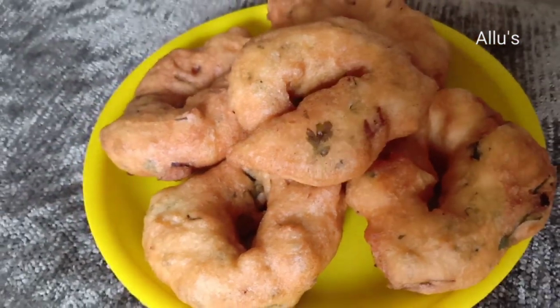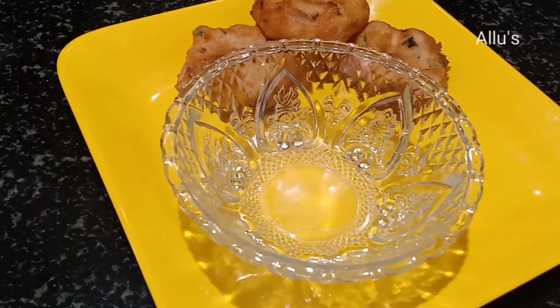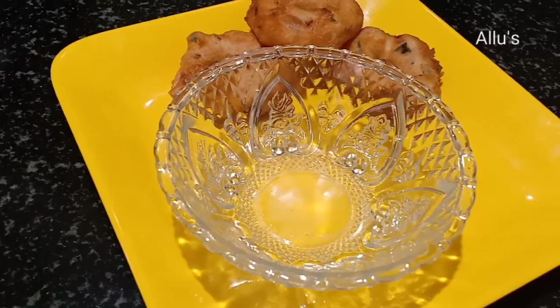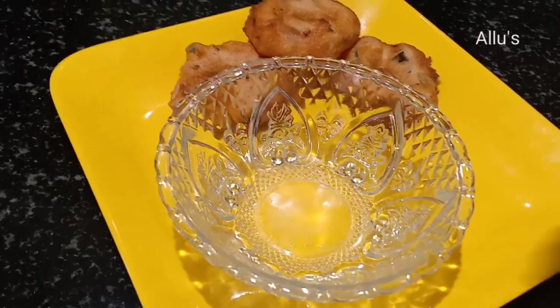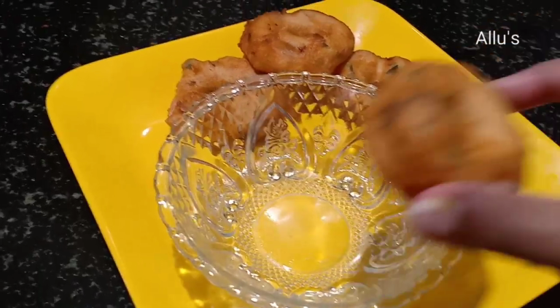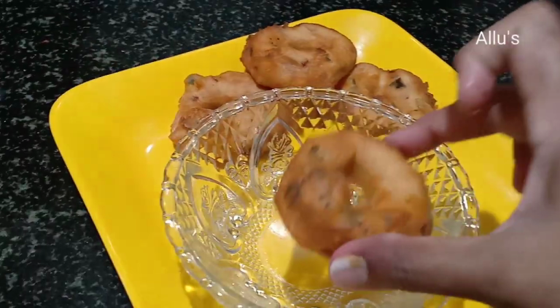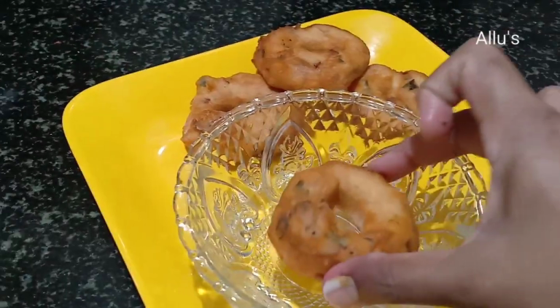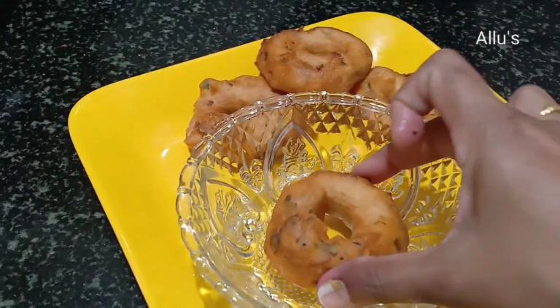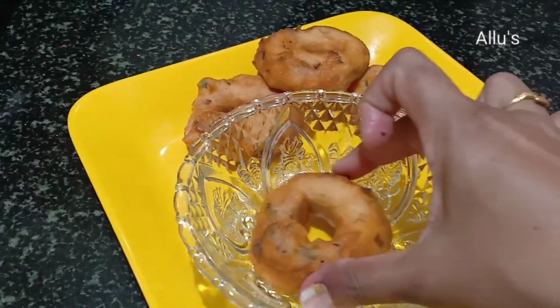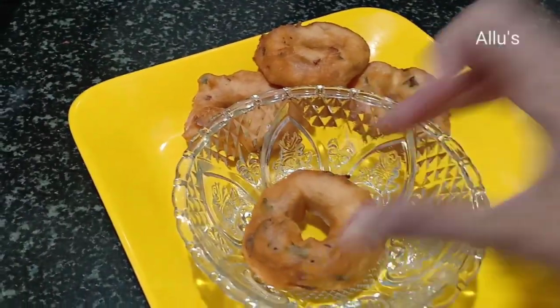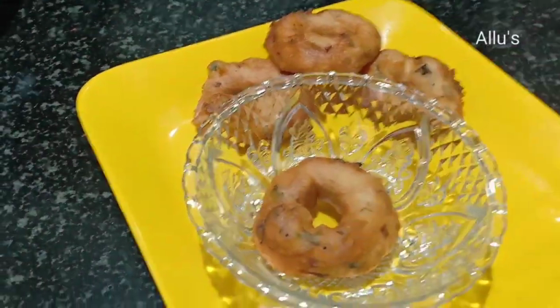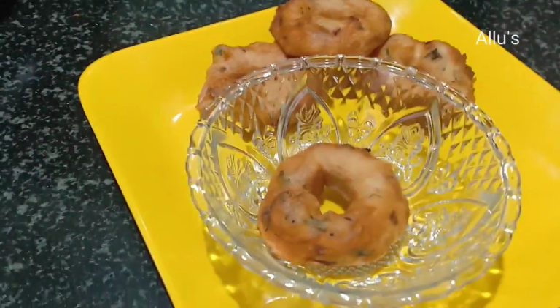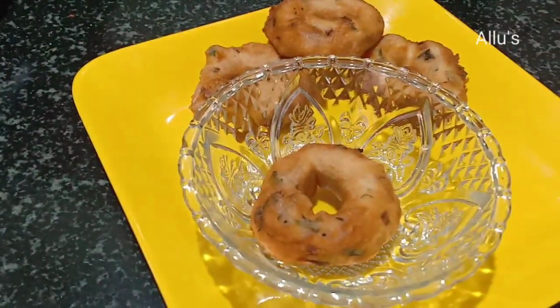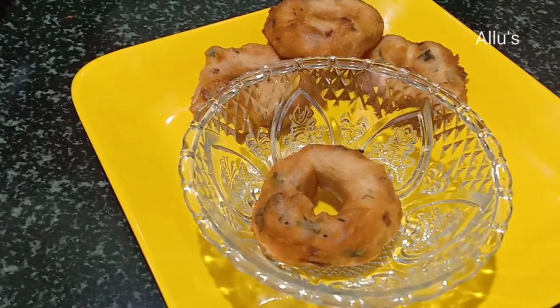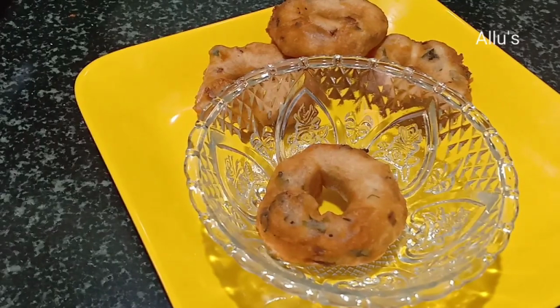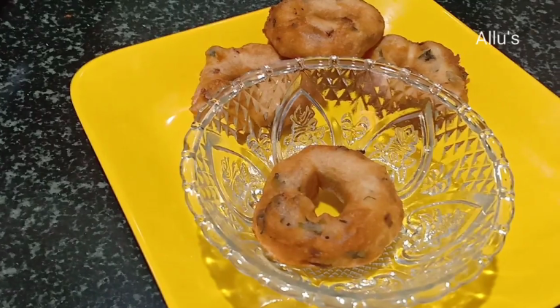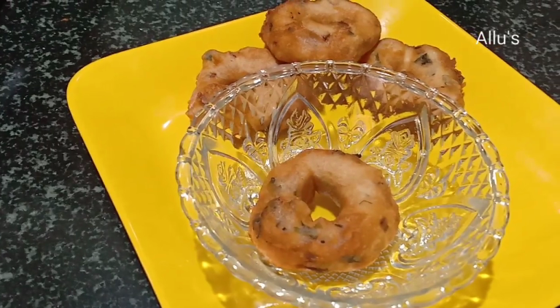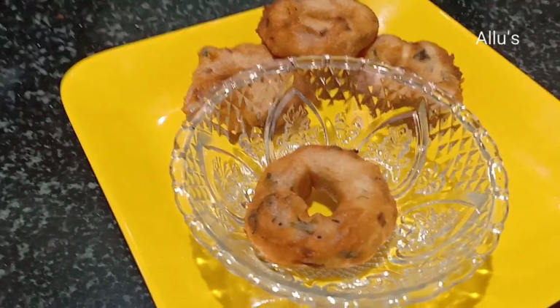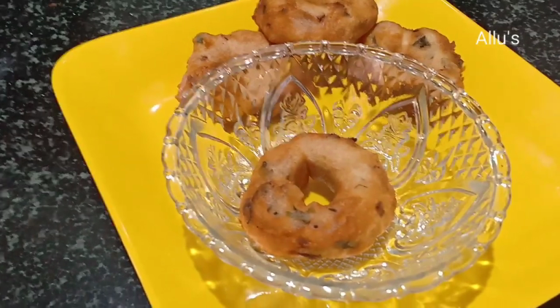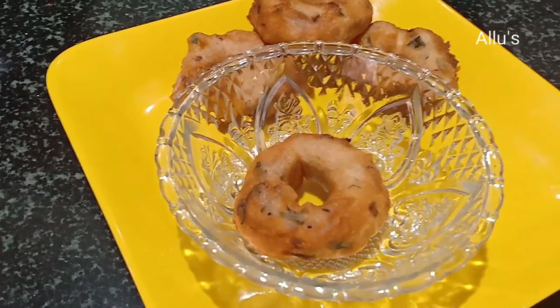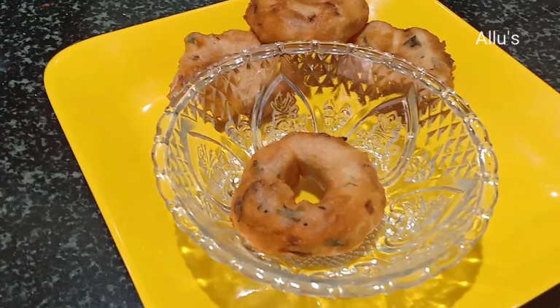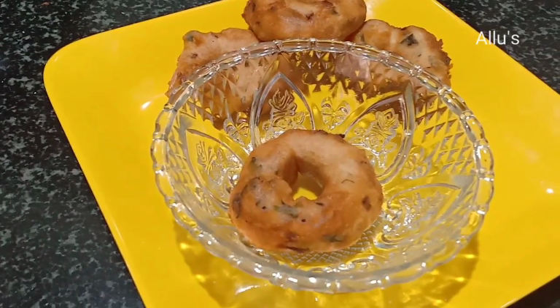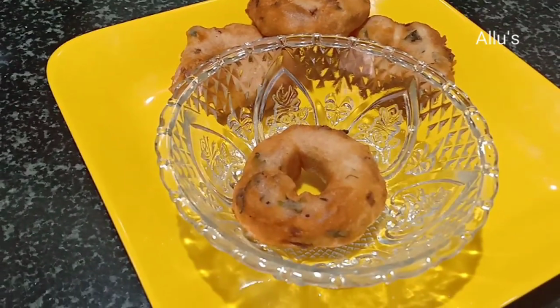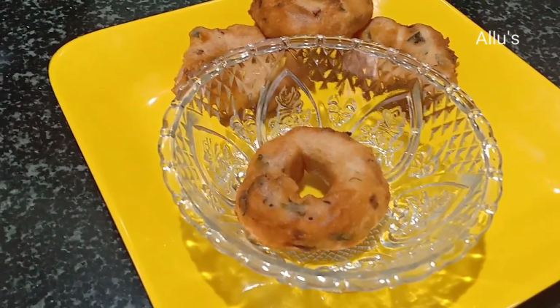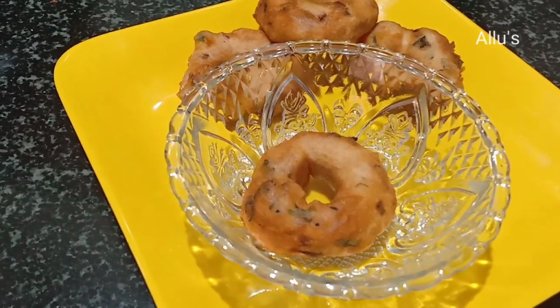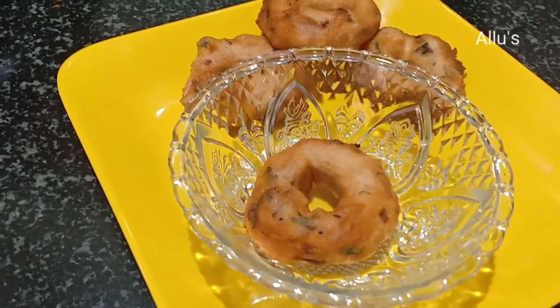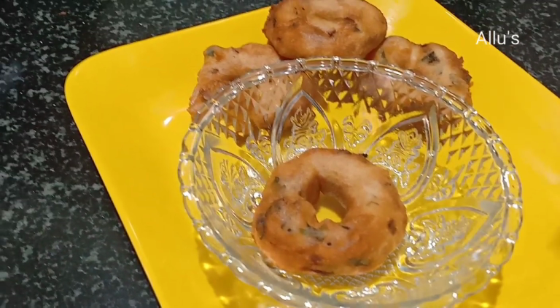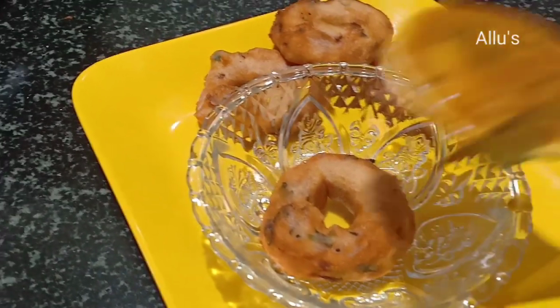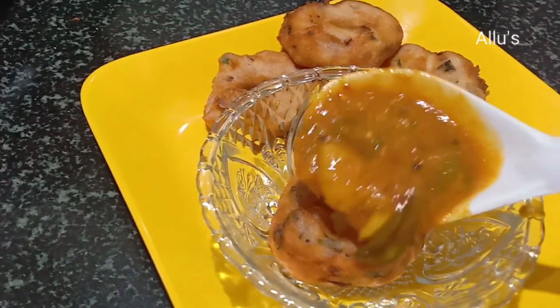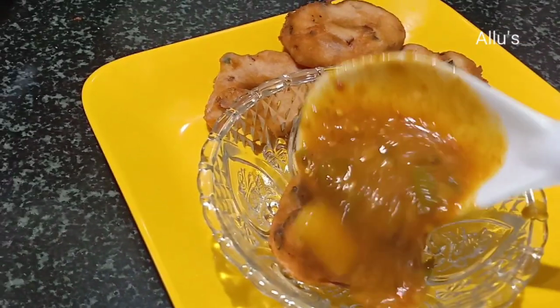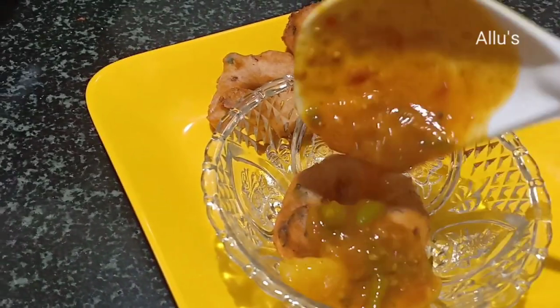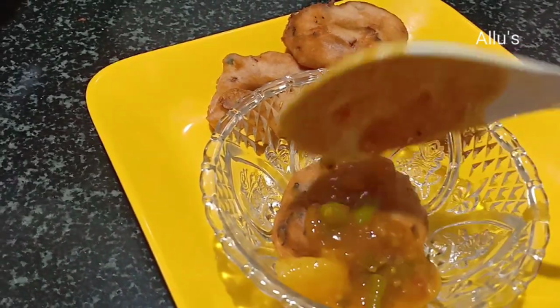Serve these vadas with sambar or chutney. Thank you.